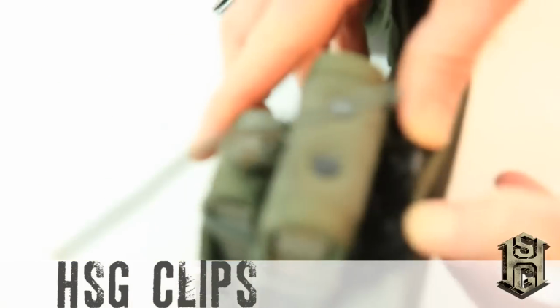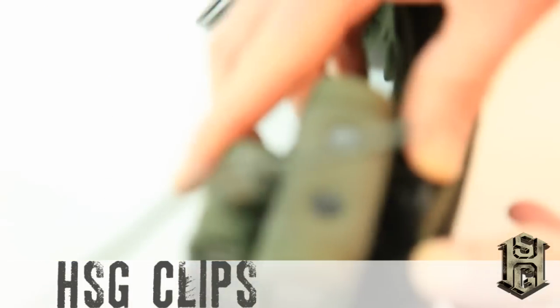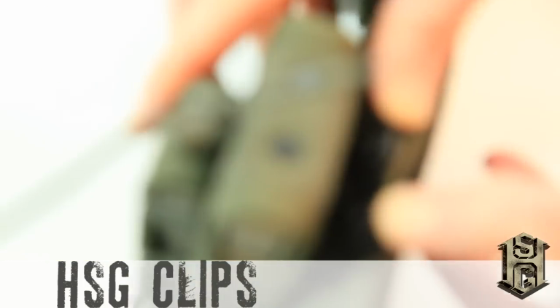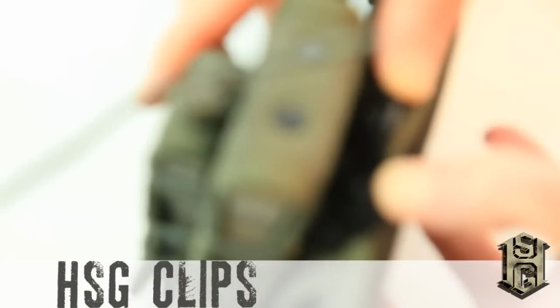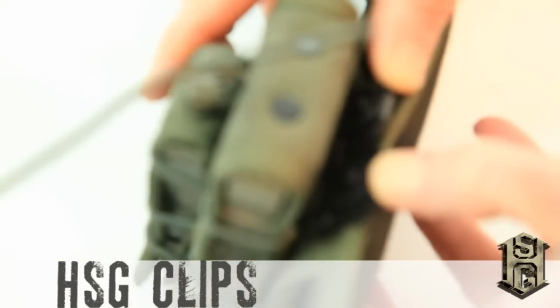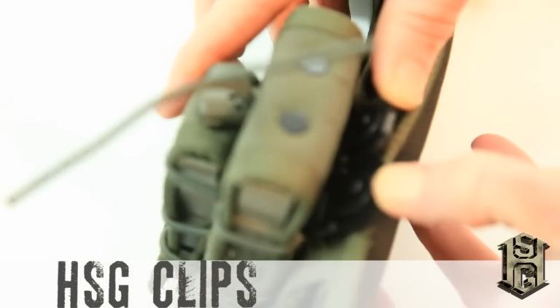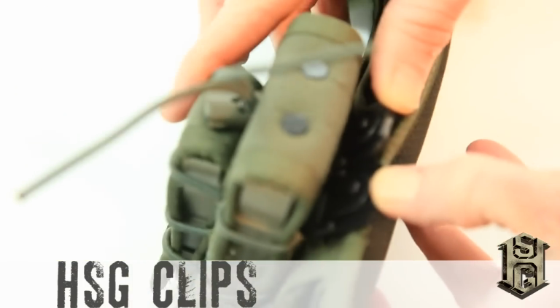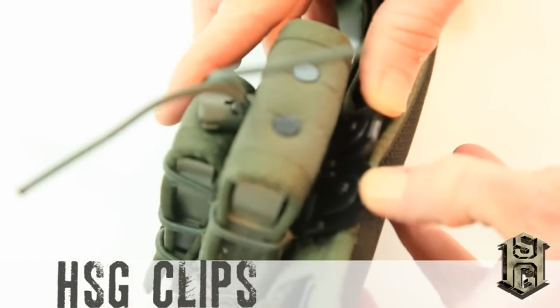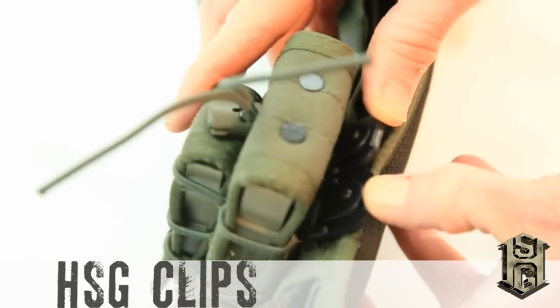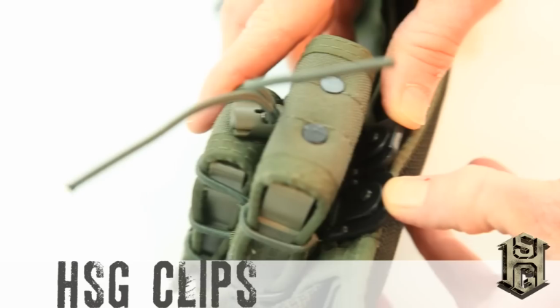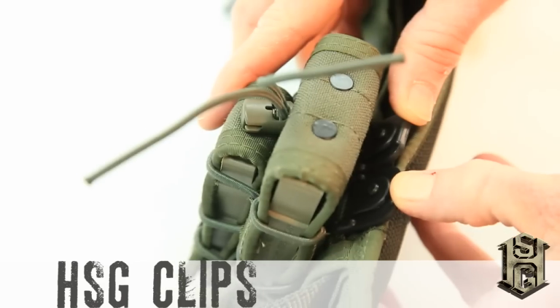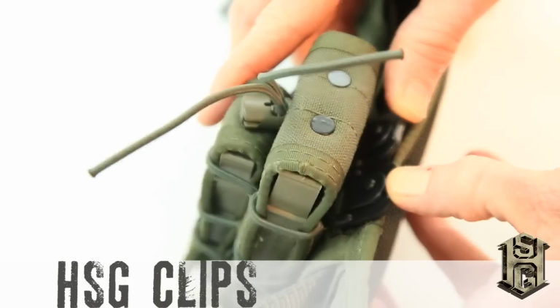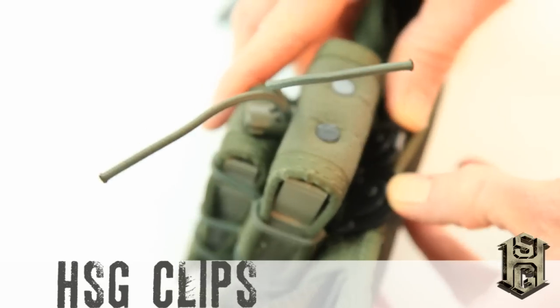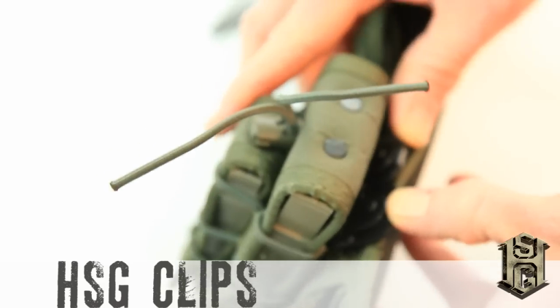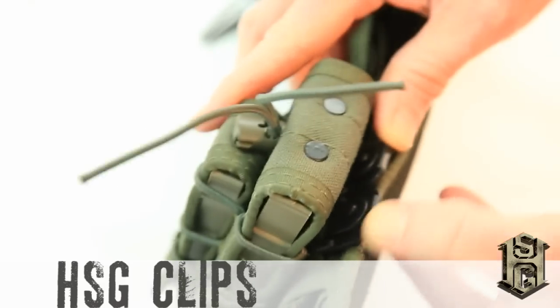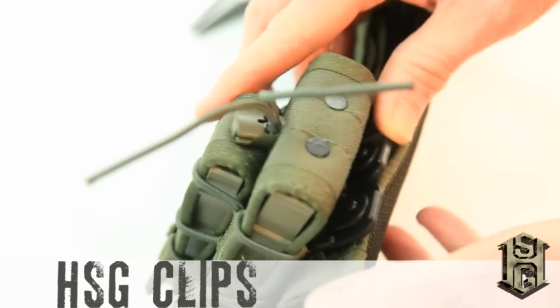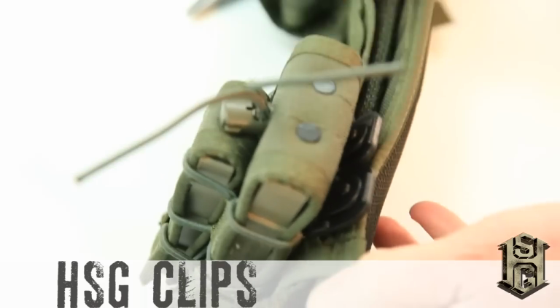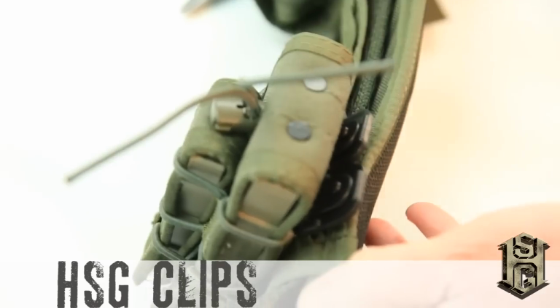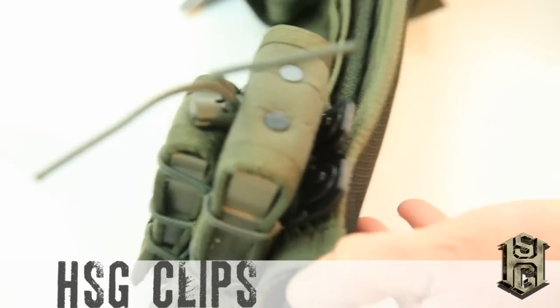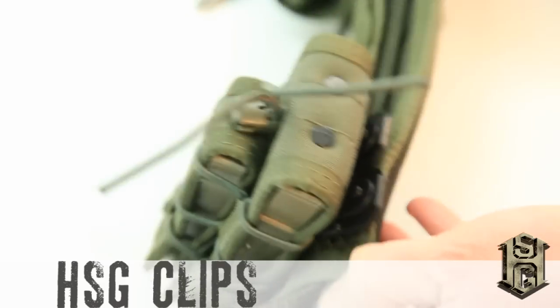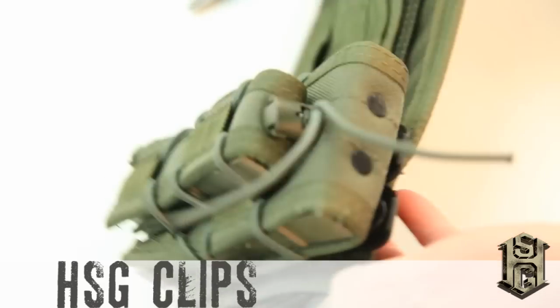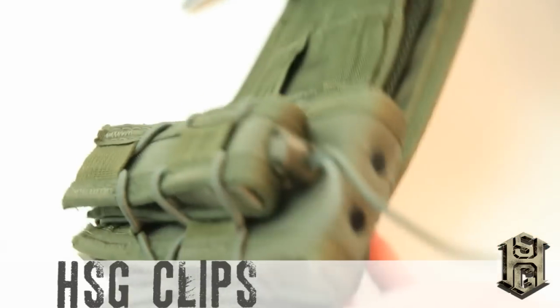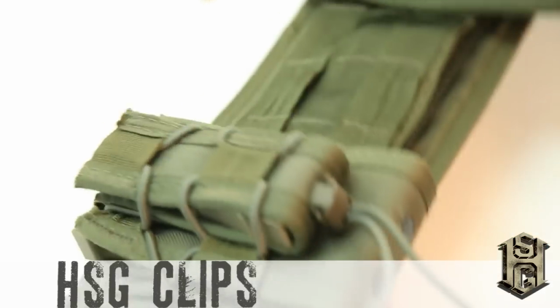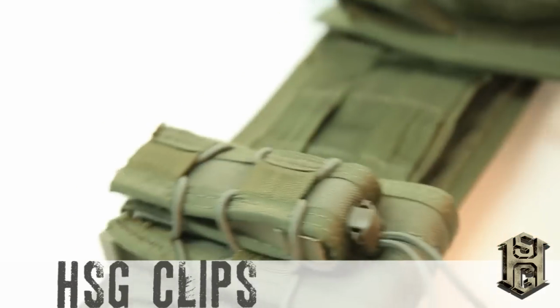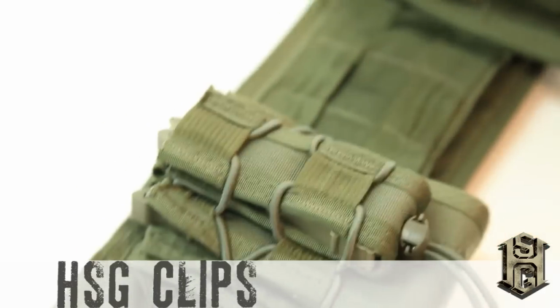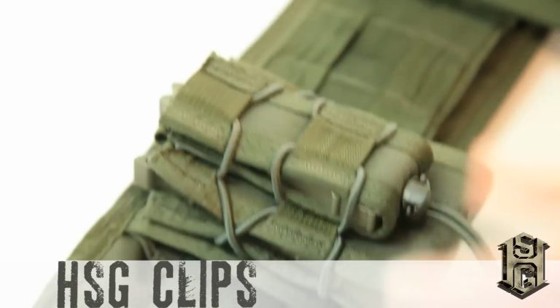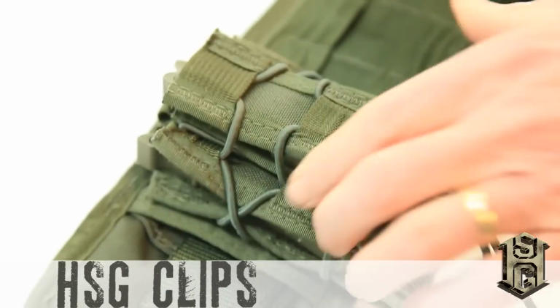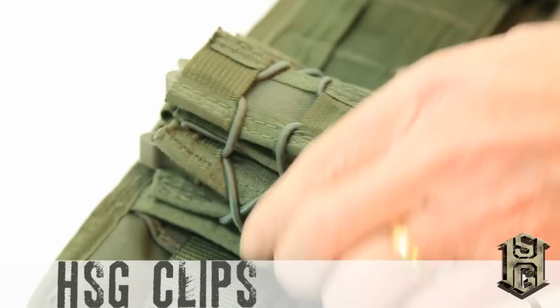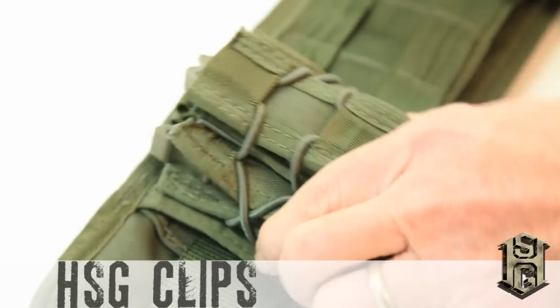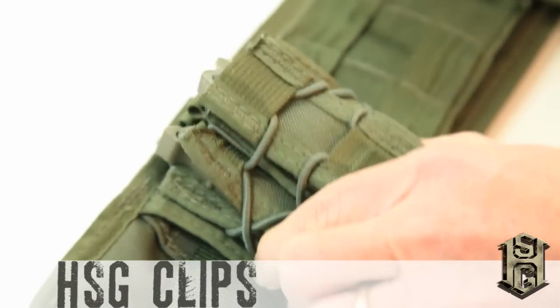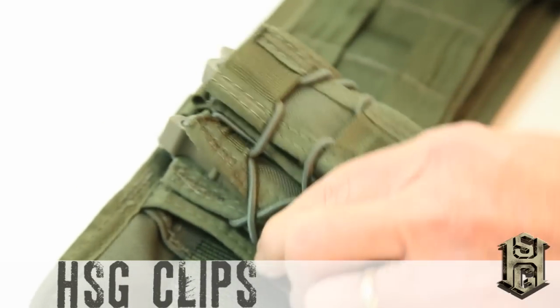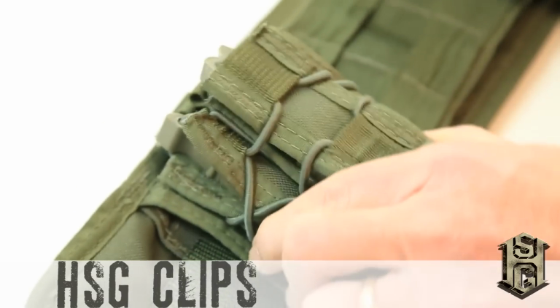Starting first quarter 2015, all HSG pouches will come with the new HSG clips.